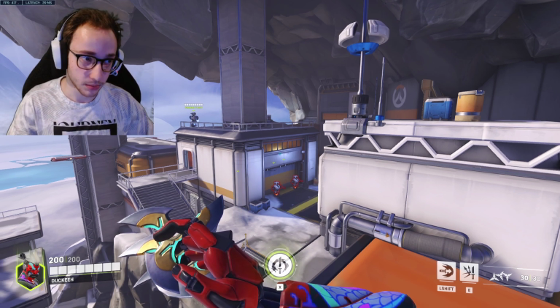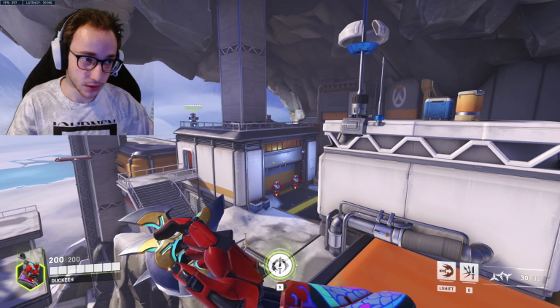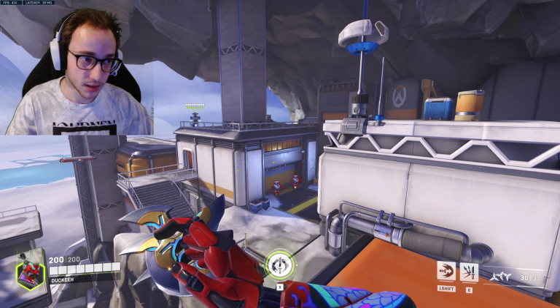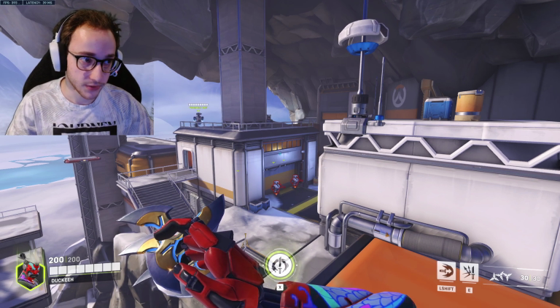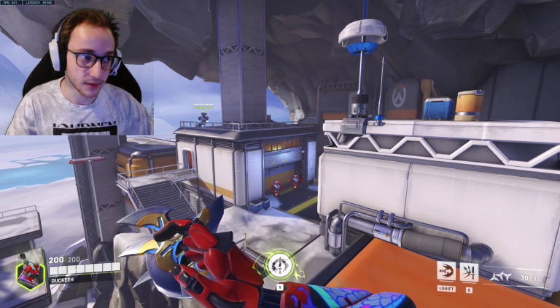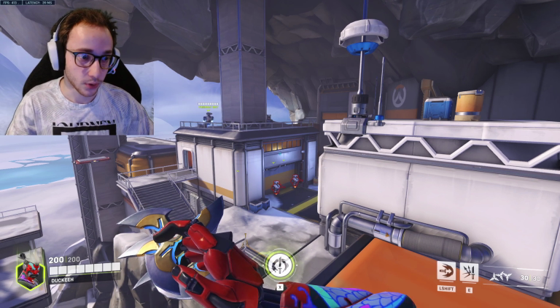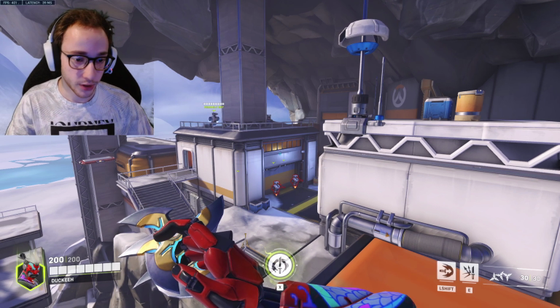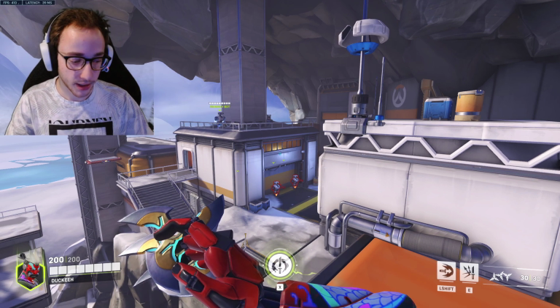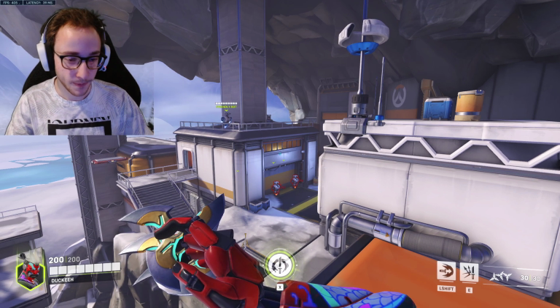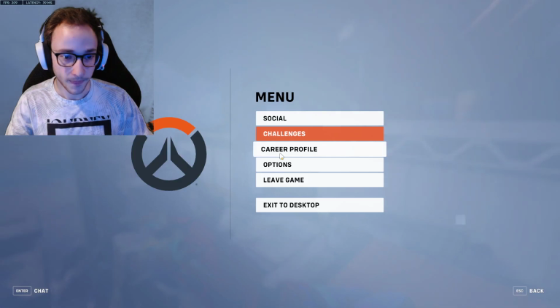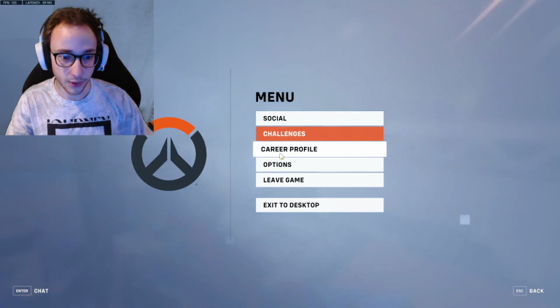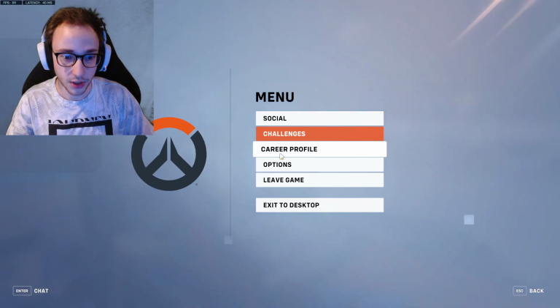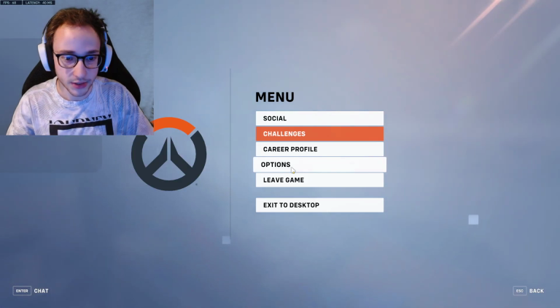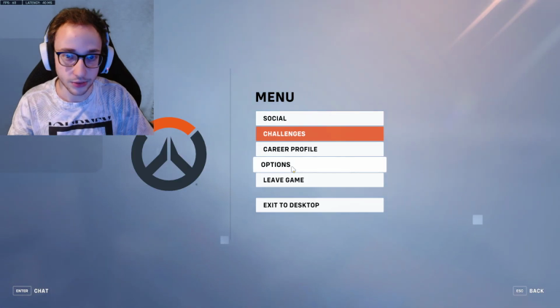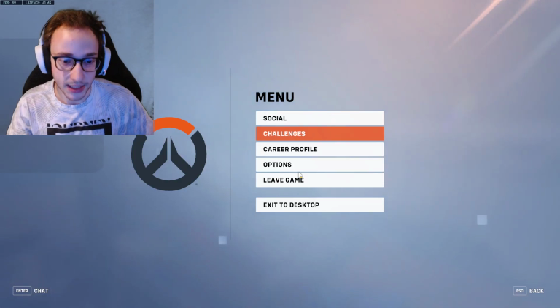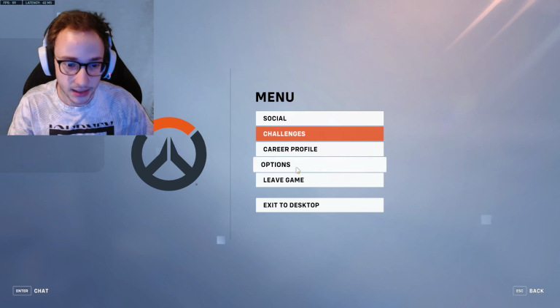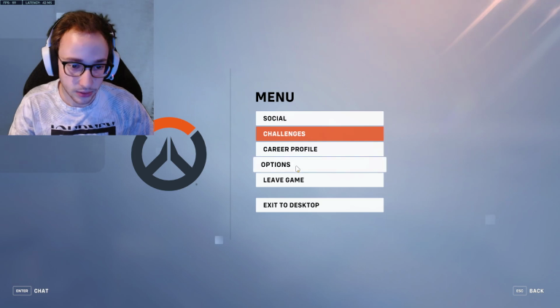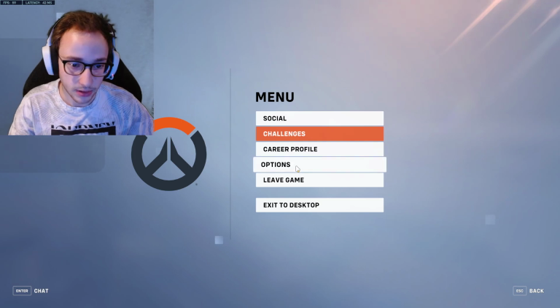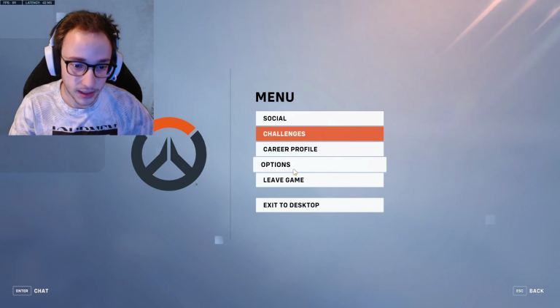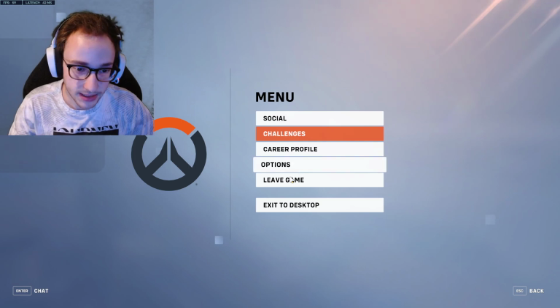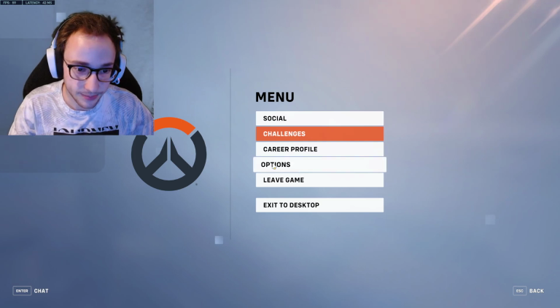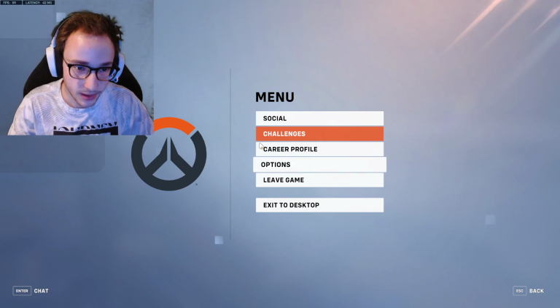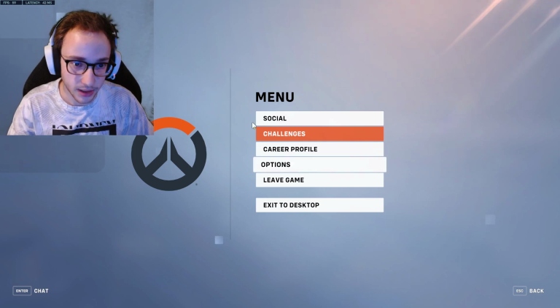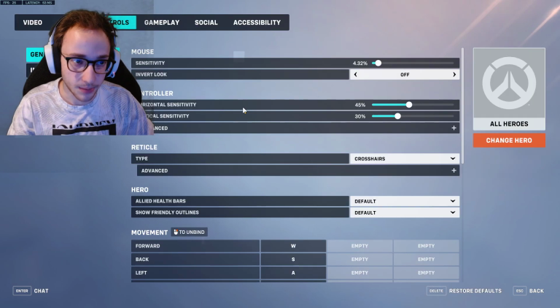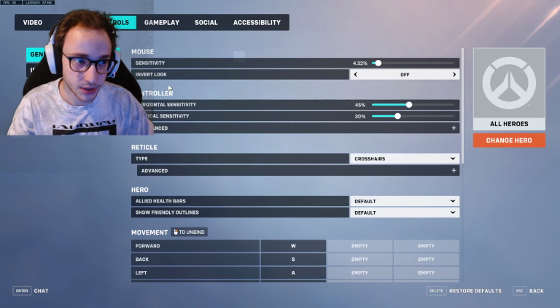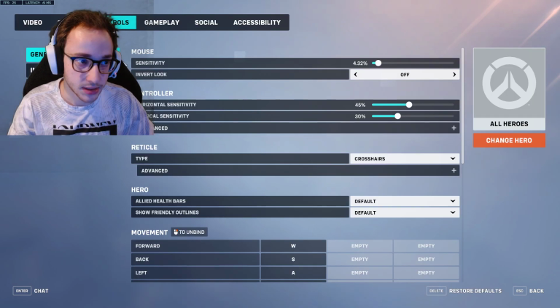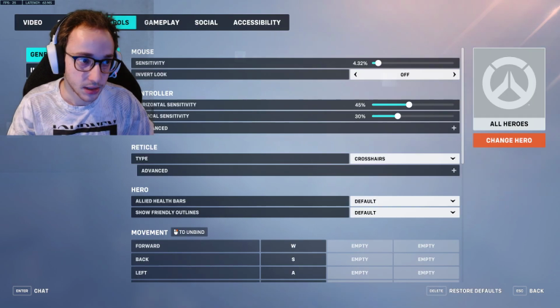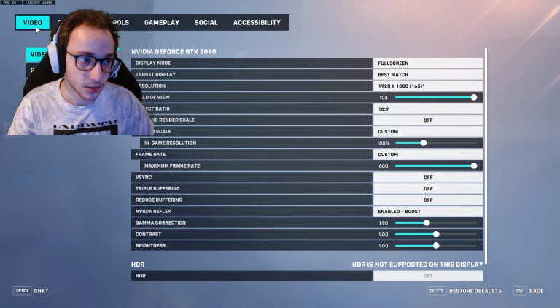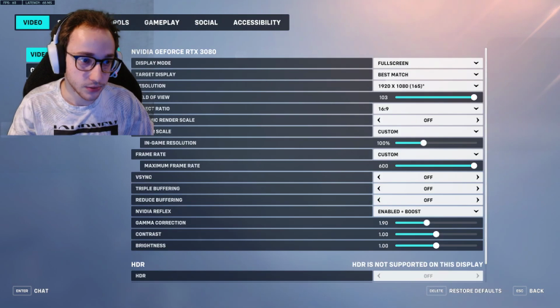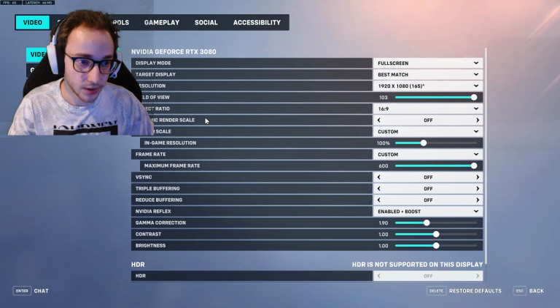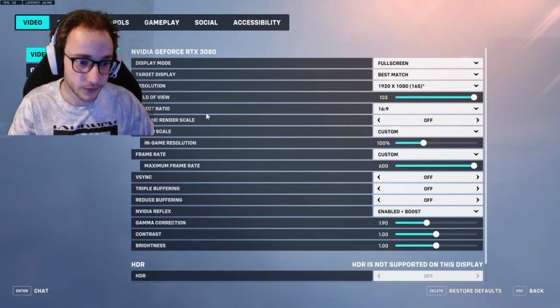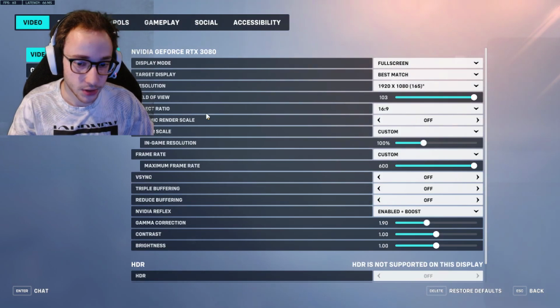So here at the top left you see you have 400 frames. Now we're going to go into settings — hit Escape, click Options, and go to Video first.